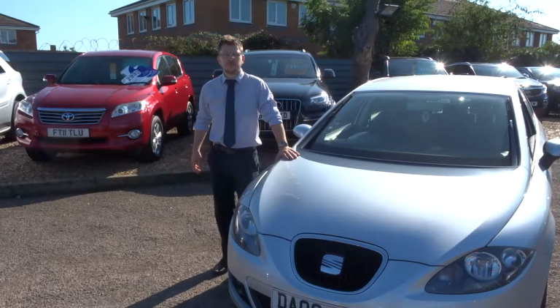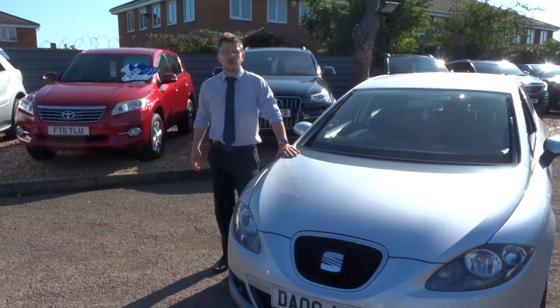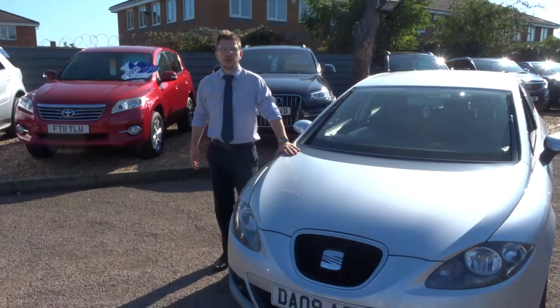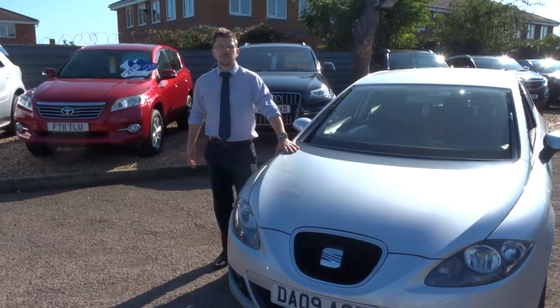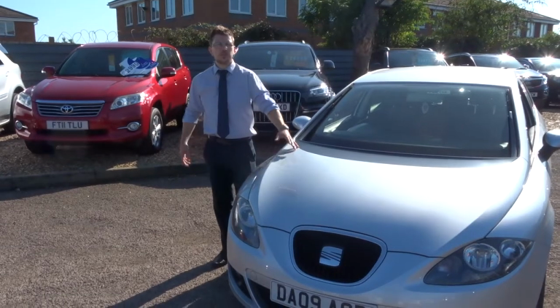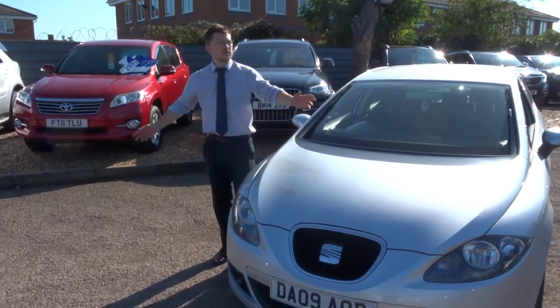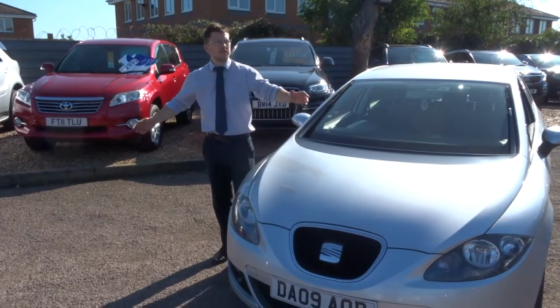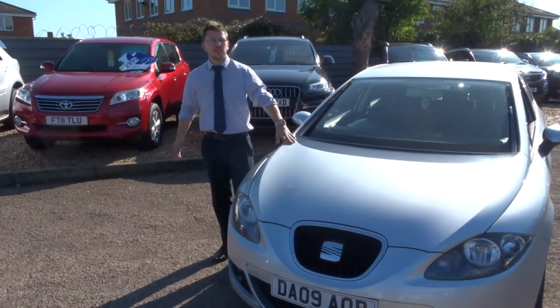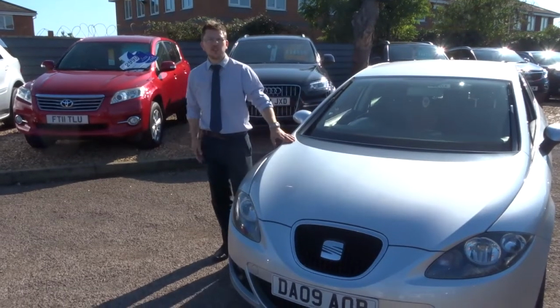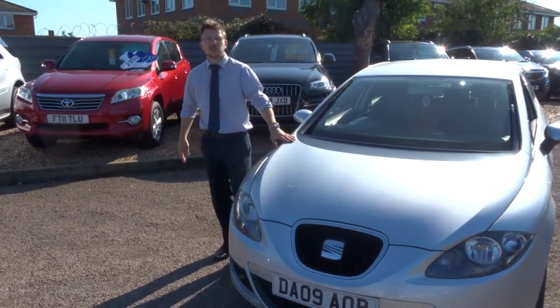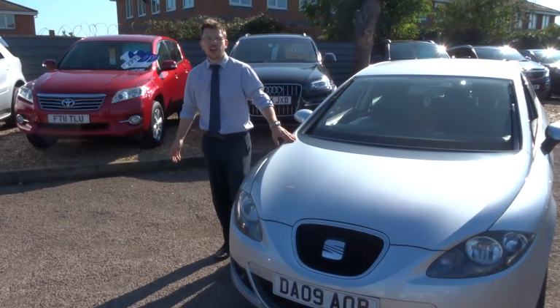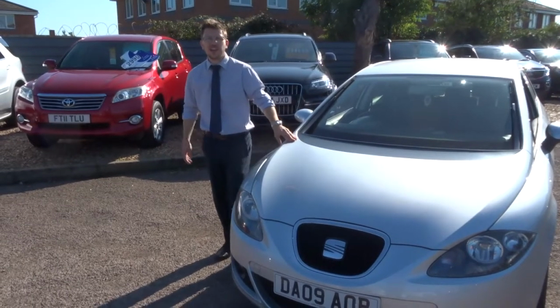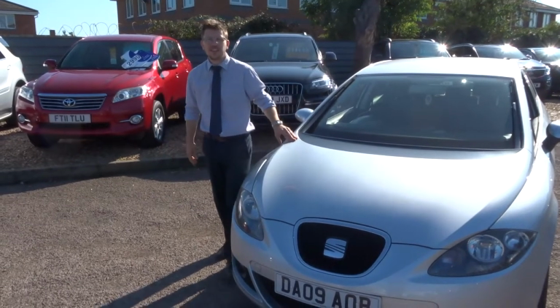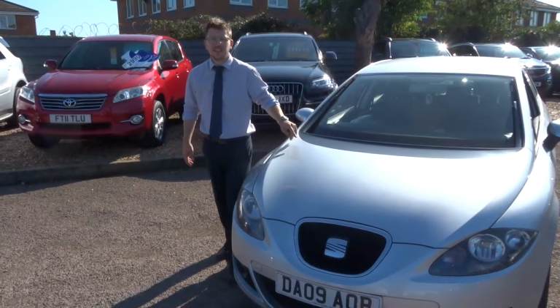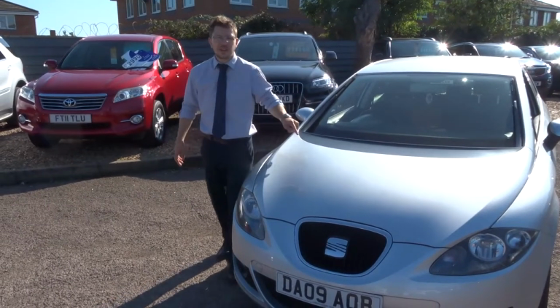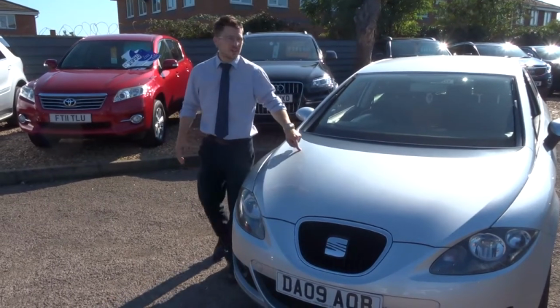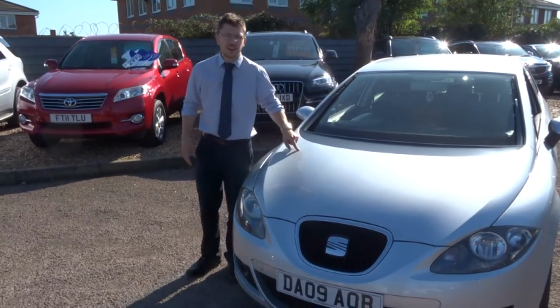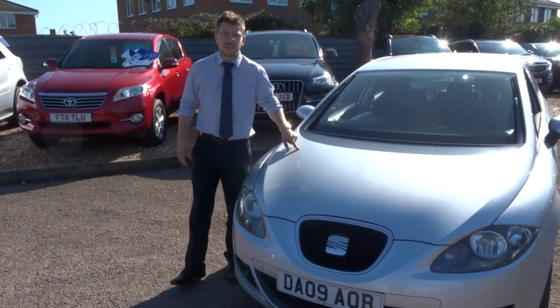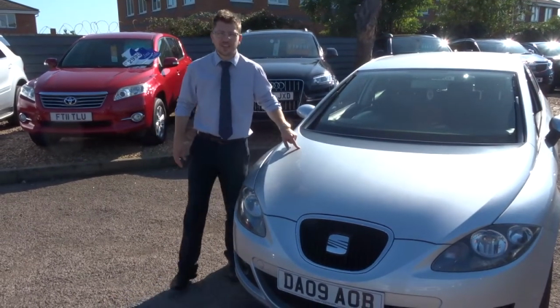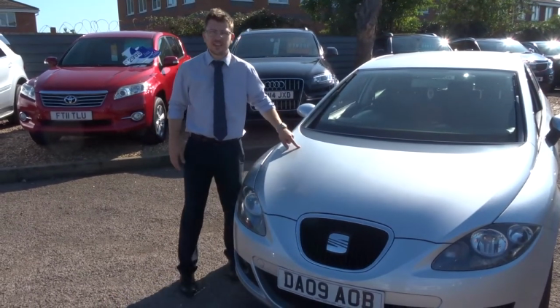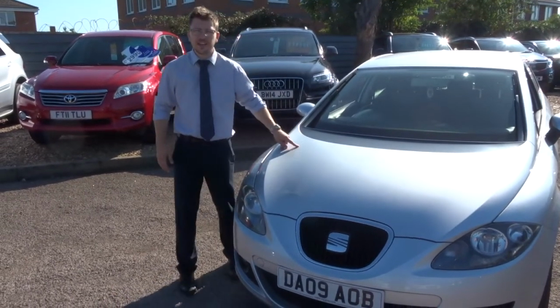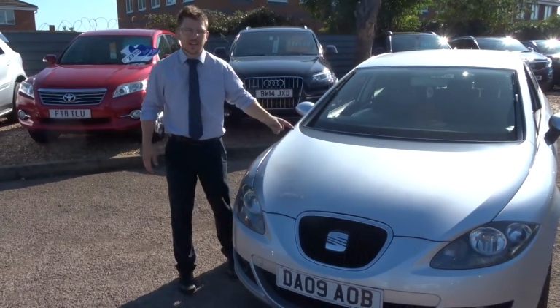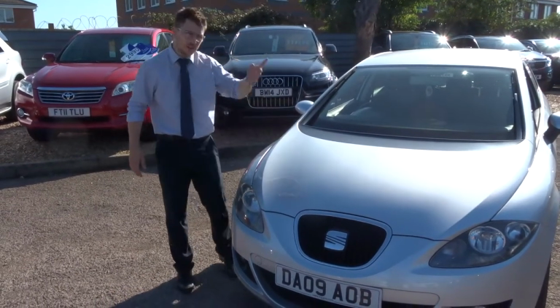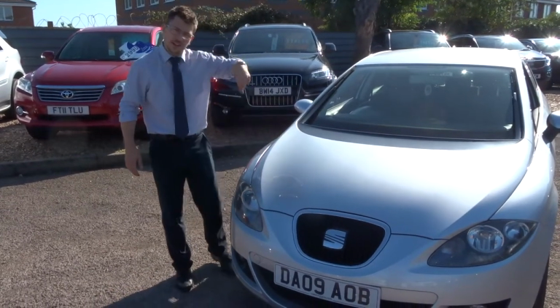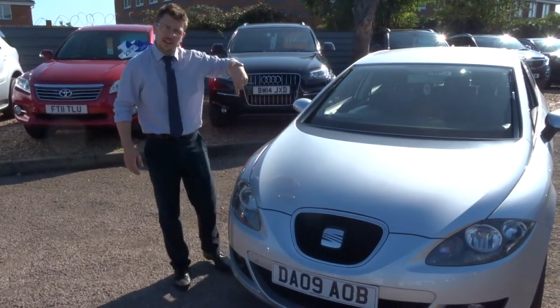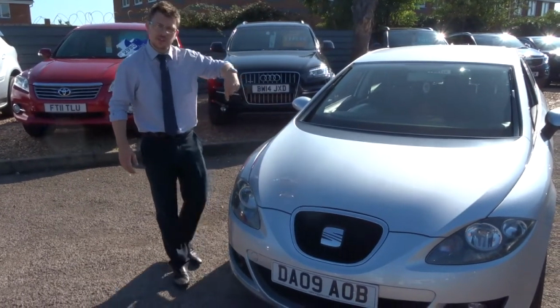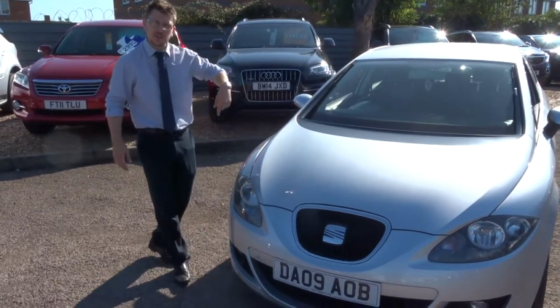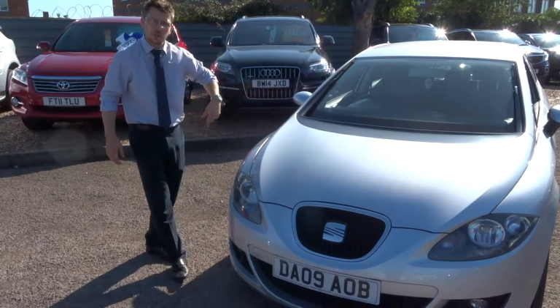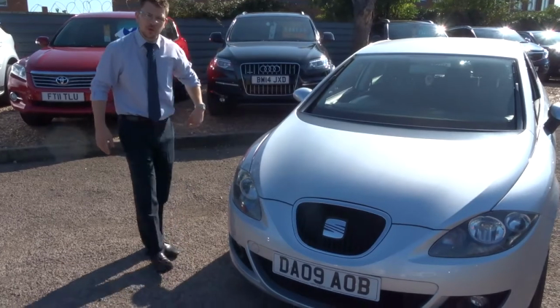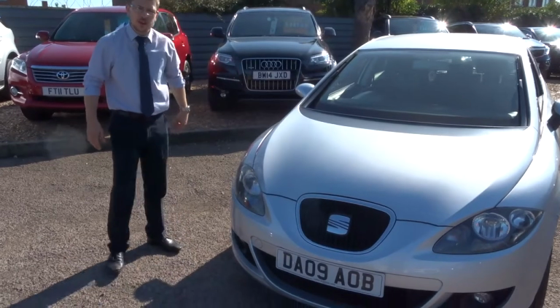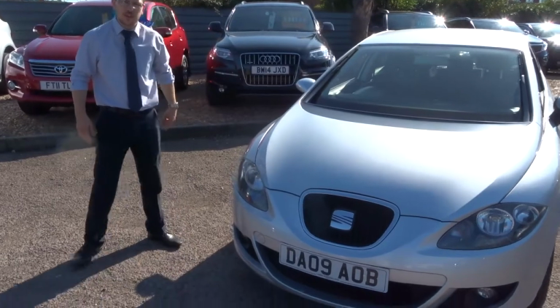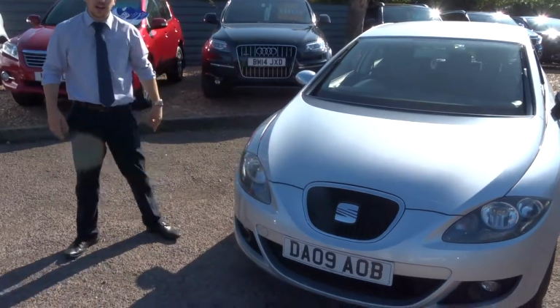Welcome to Sunny Country Car. Here we have a lovely Seat Leon. Let's give you a walk around the car.